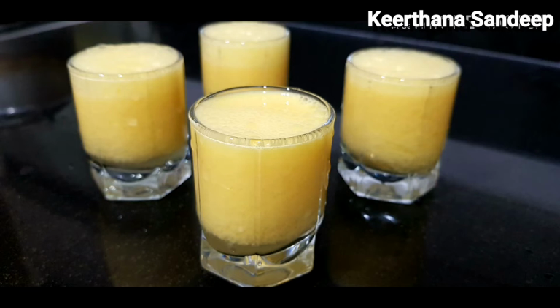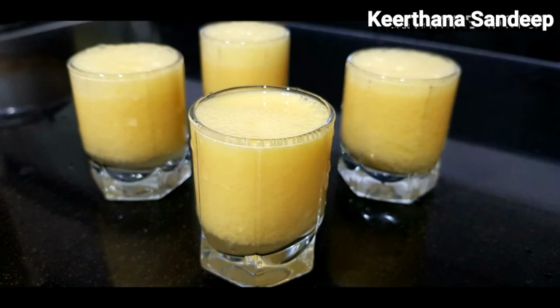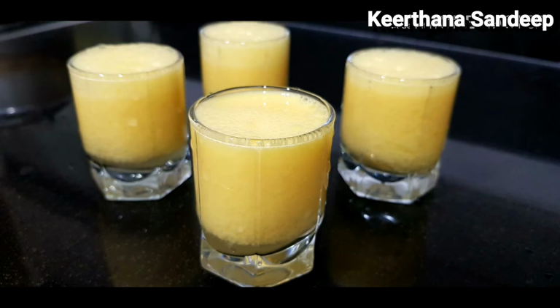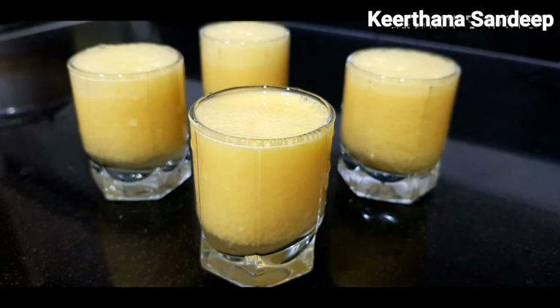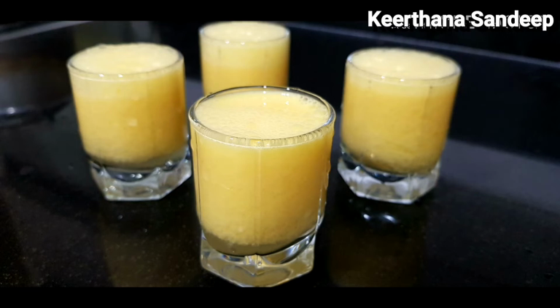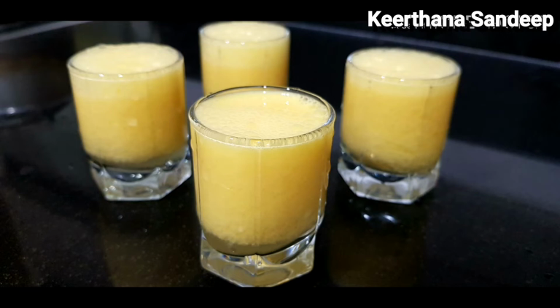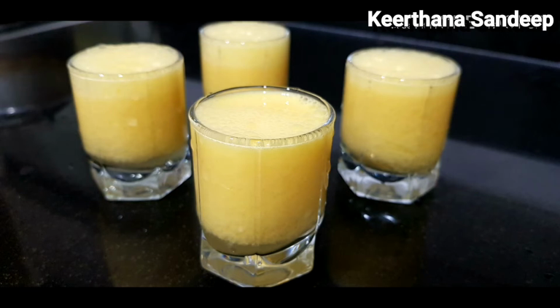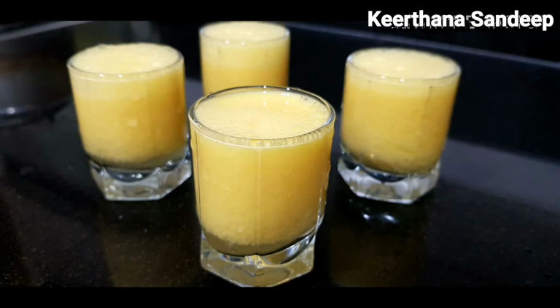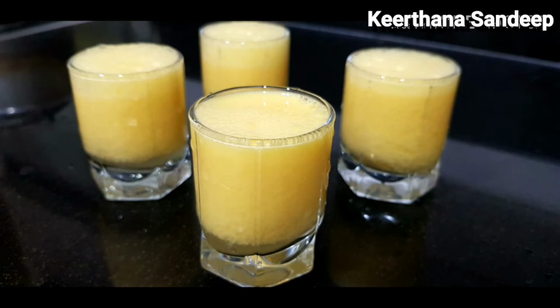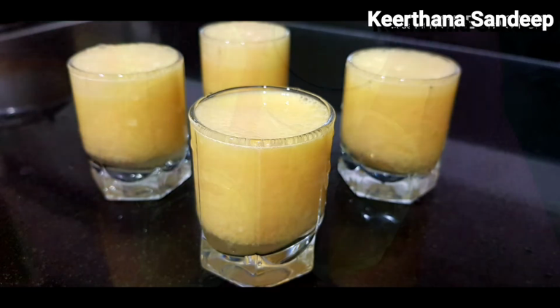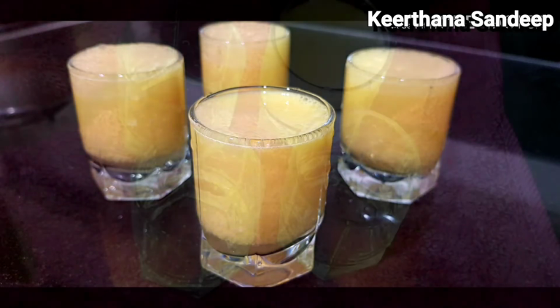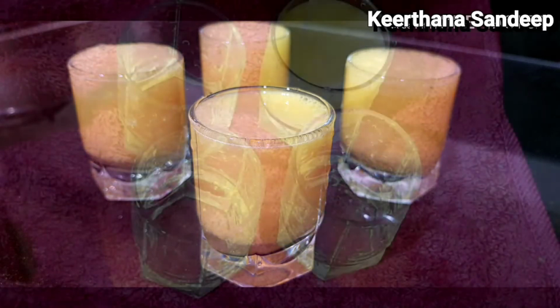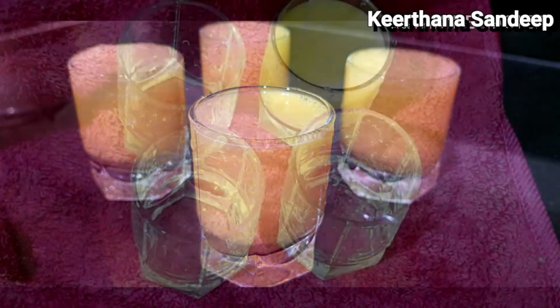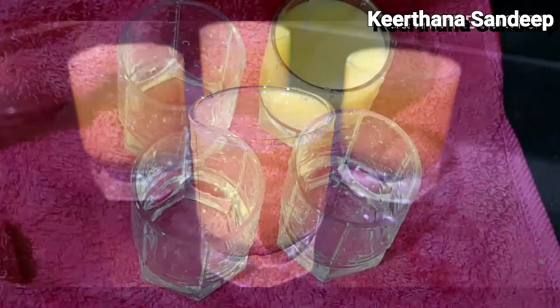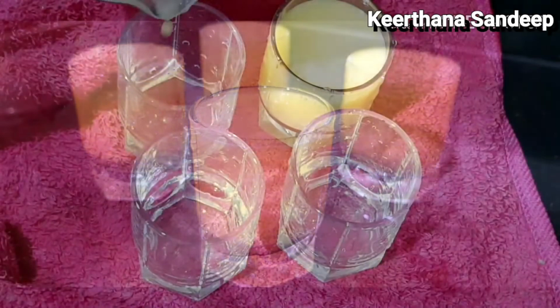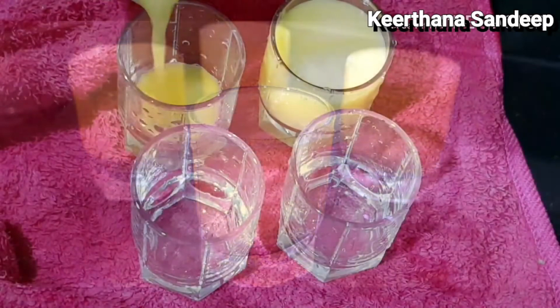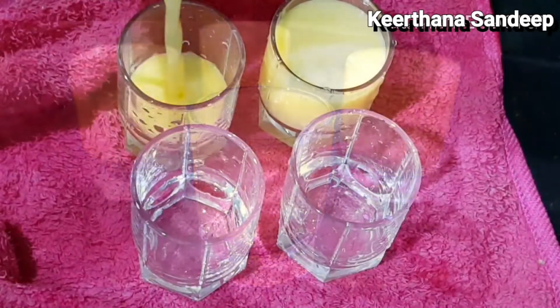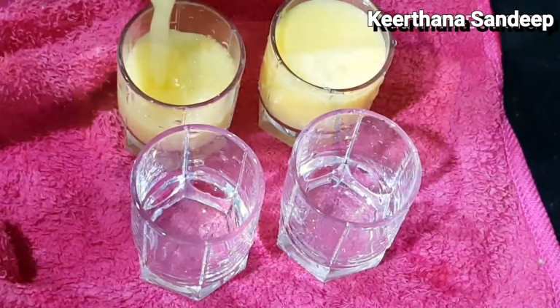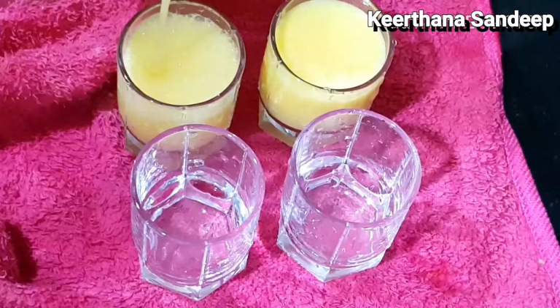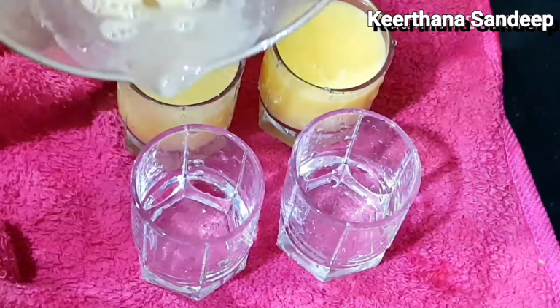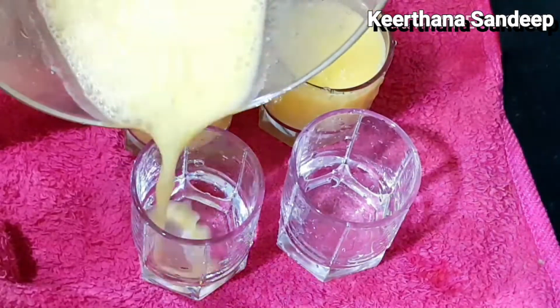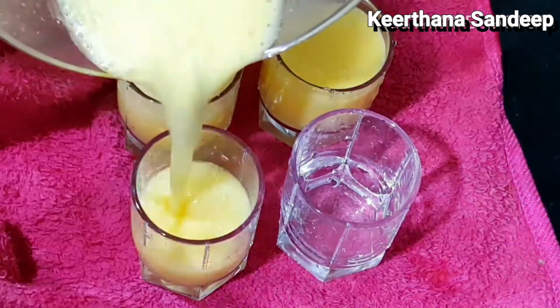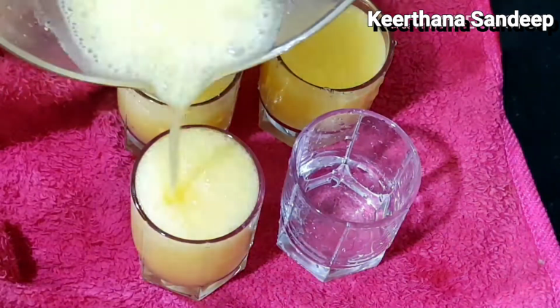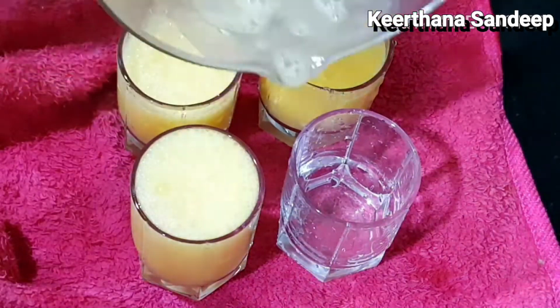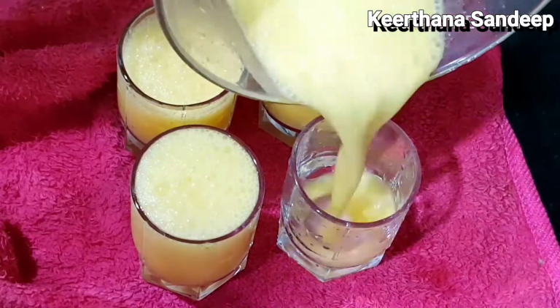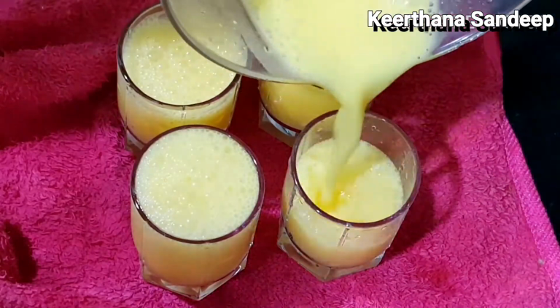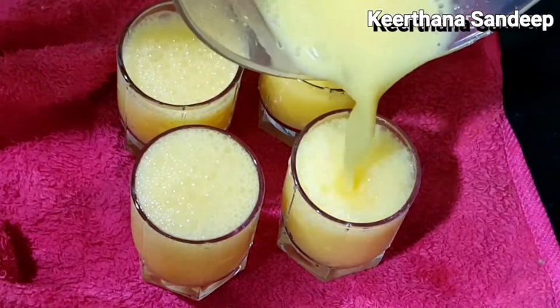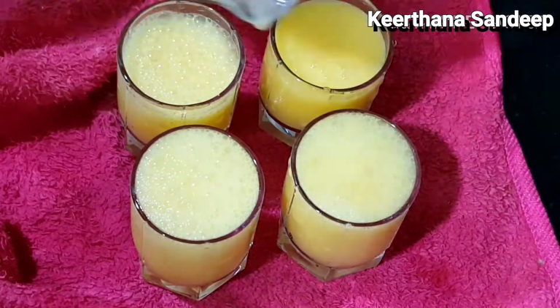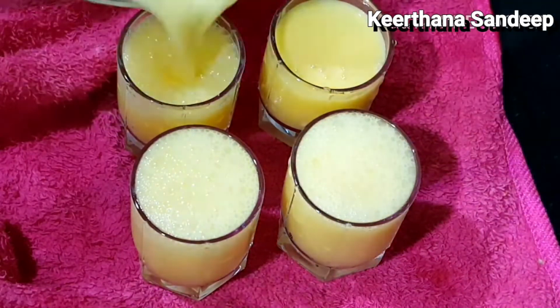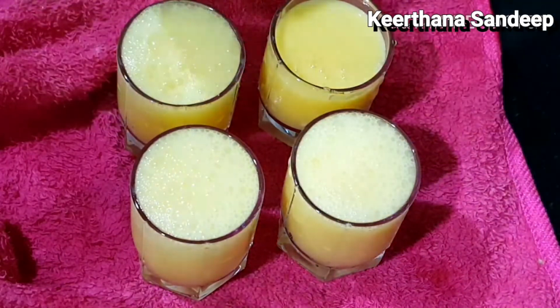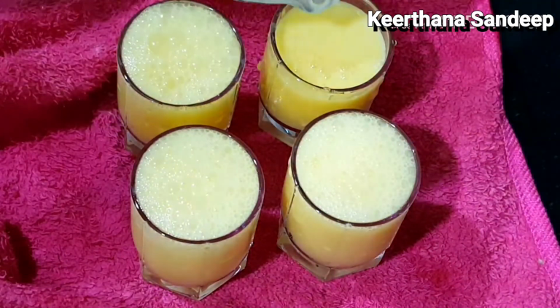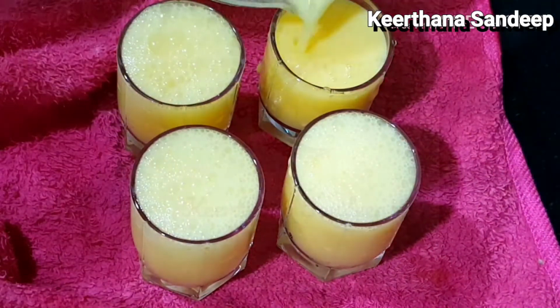Hello everyone! We are ready to eat orange. We are ready to eat 3 ingredients.